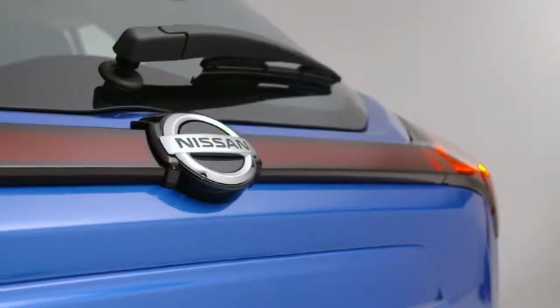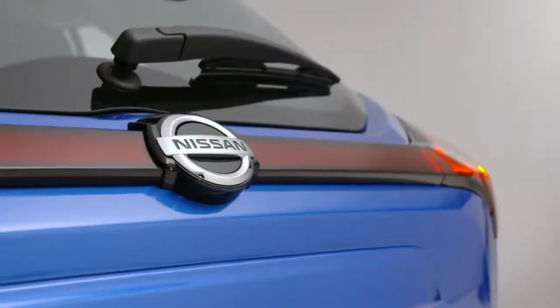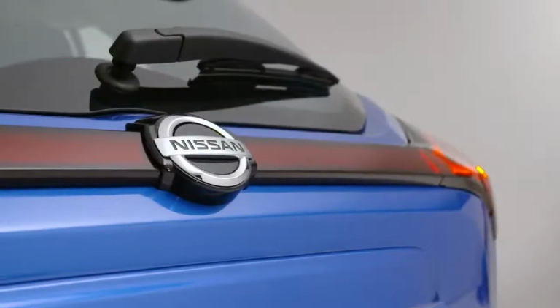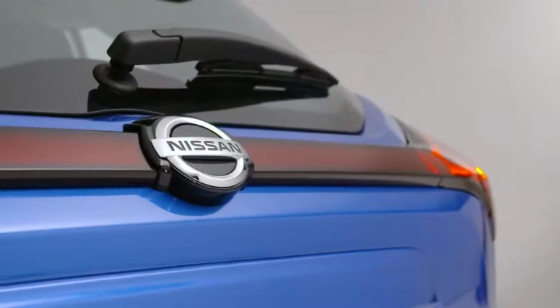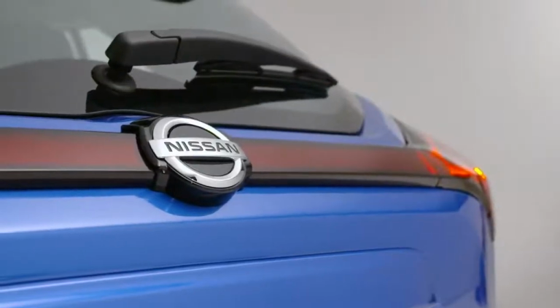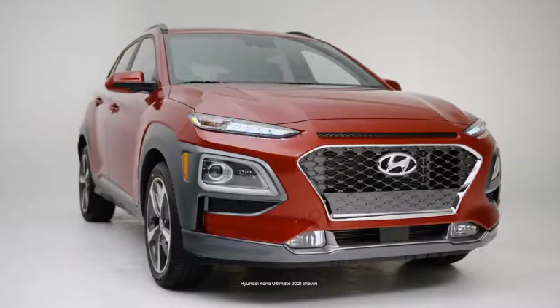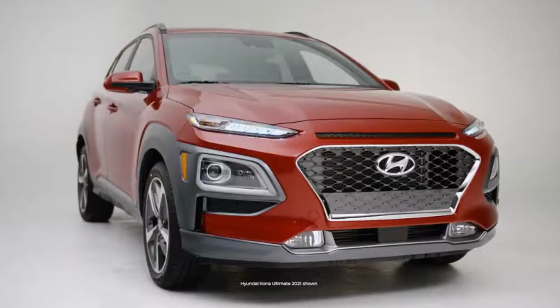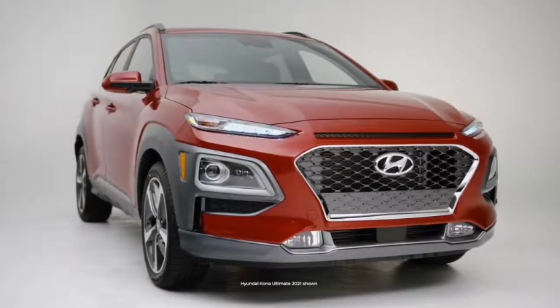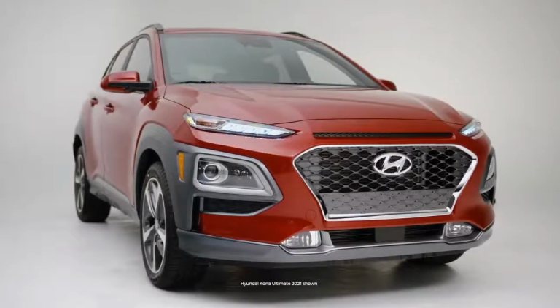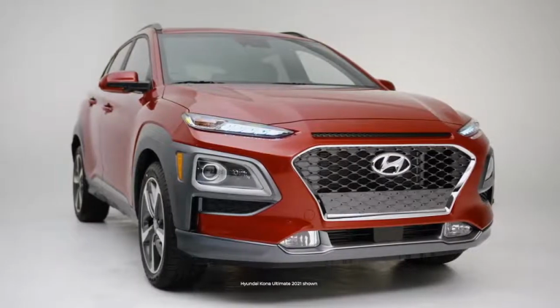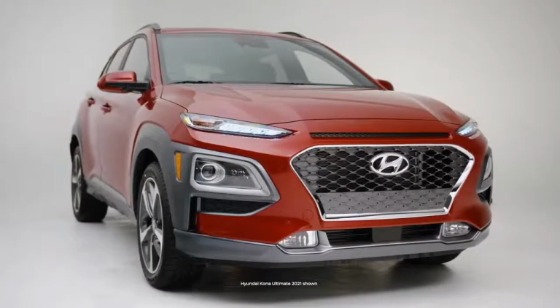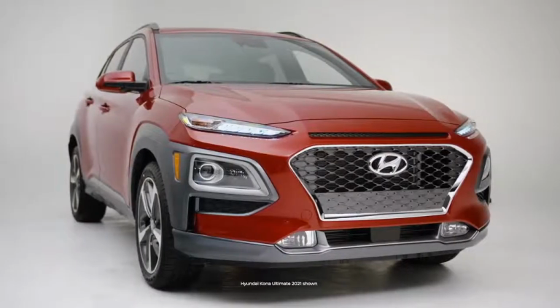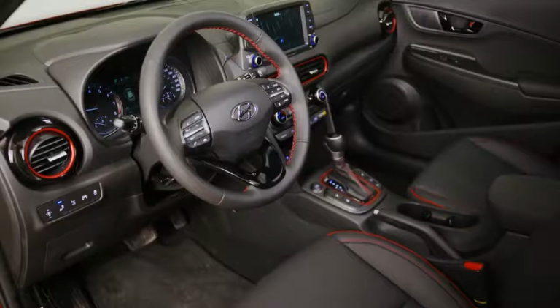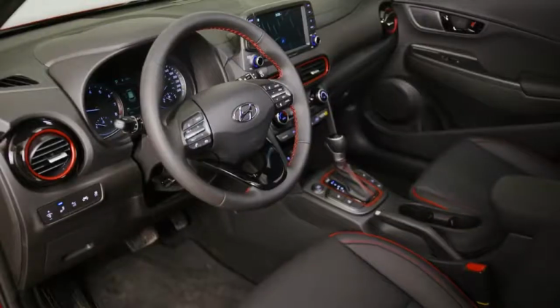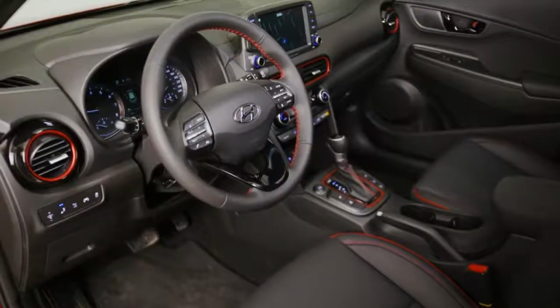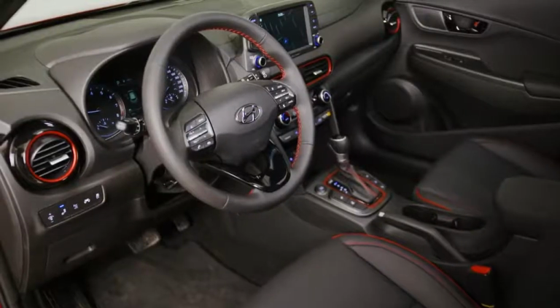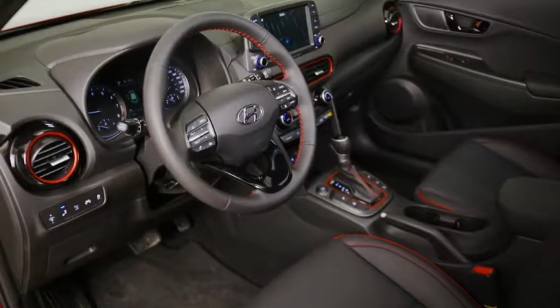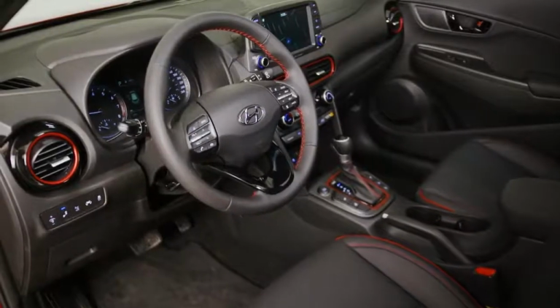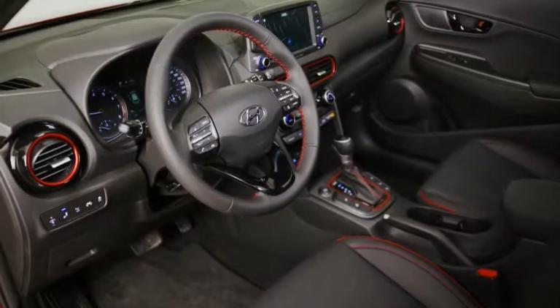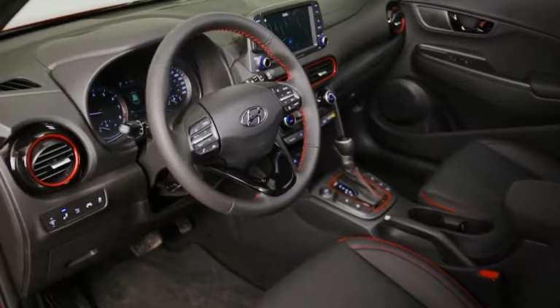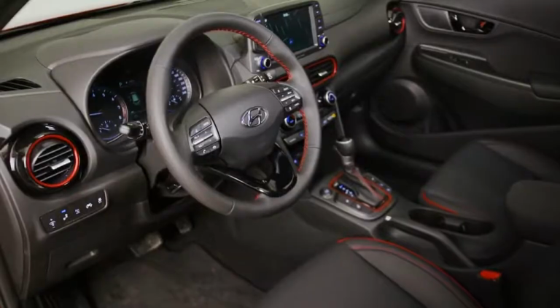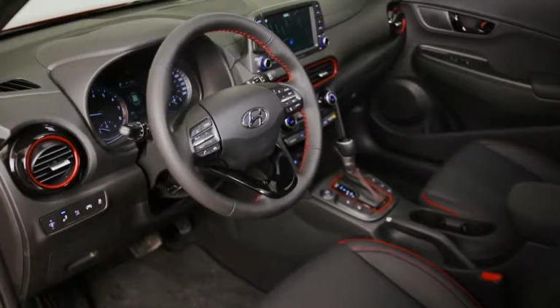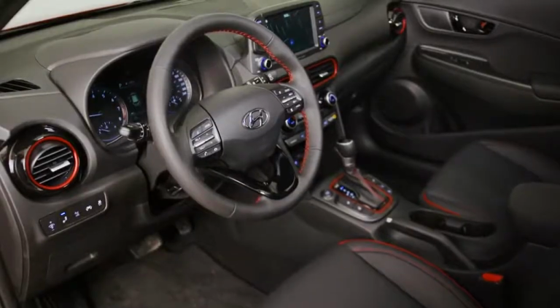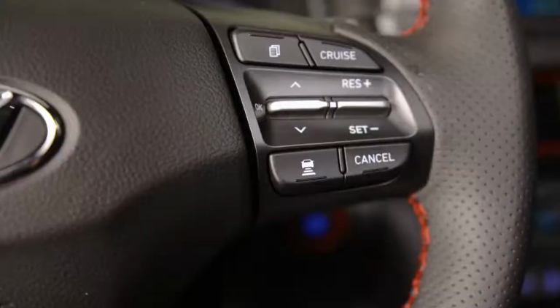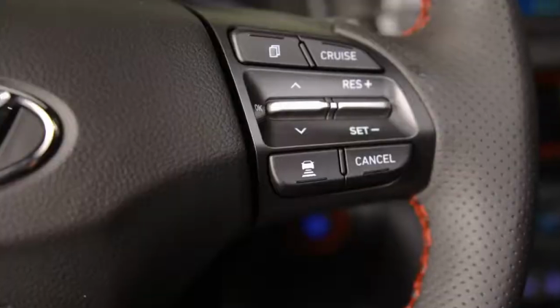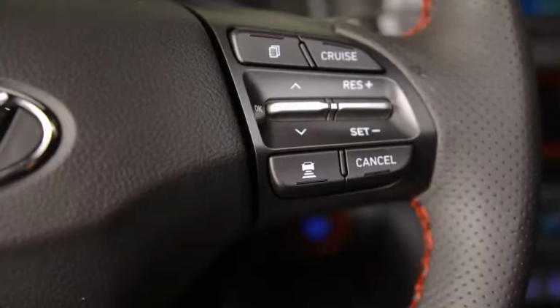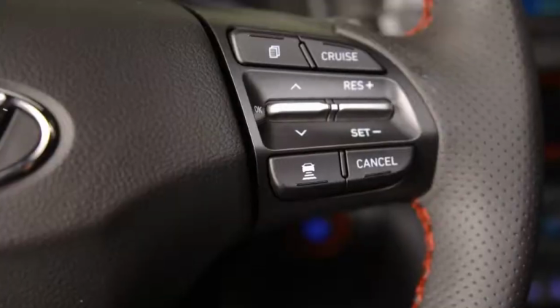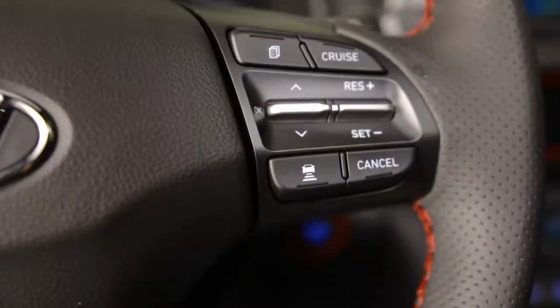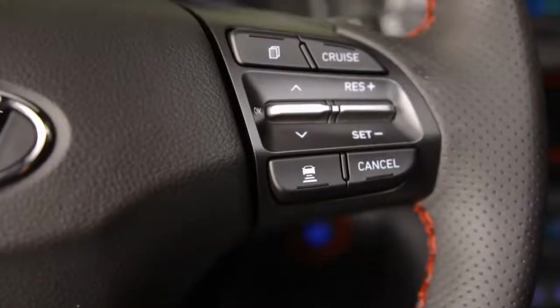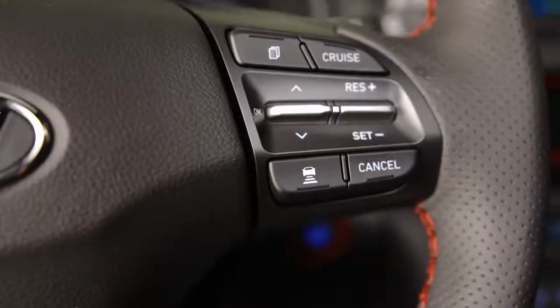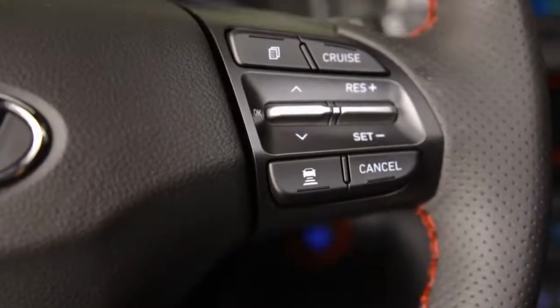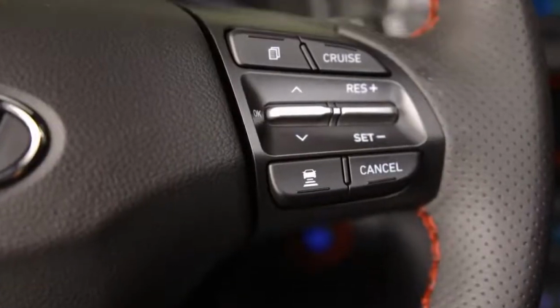The Hyundai Kona has available driver assist features, but you'll have to walk up the lineup and spend more to get access to them.